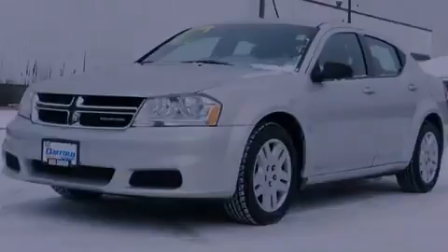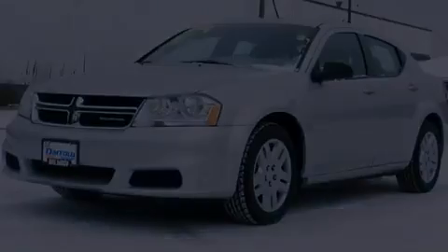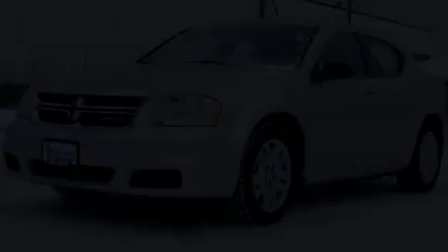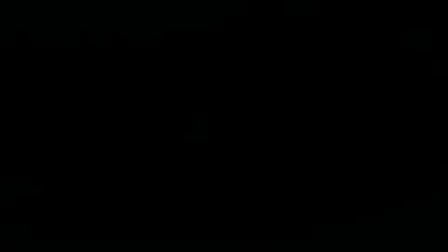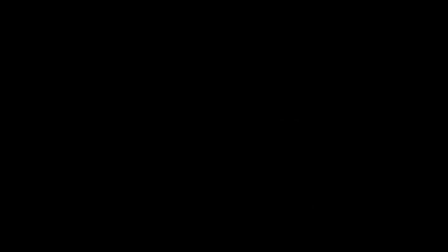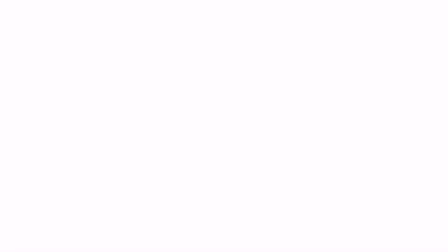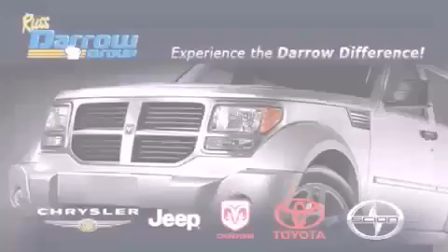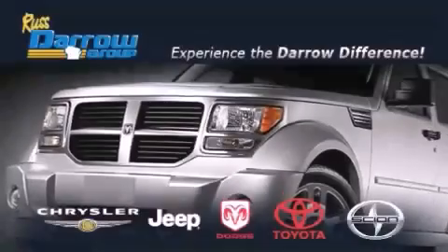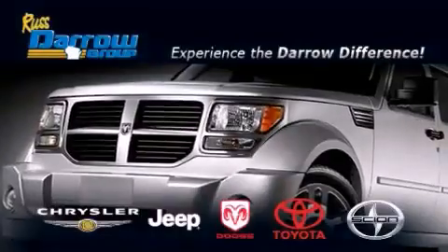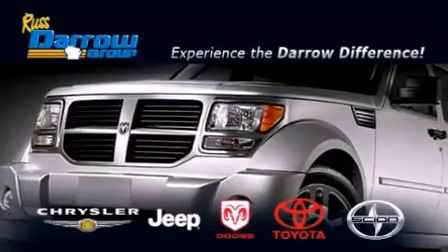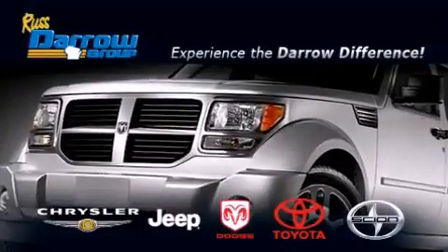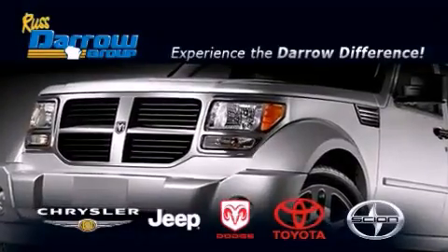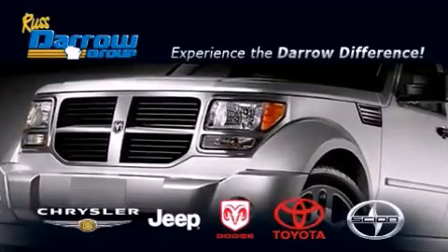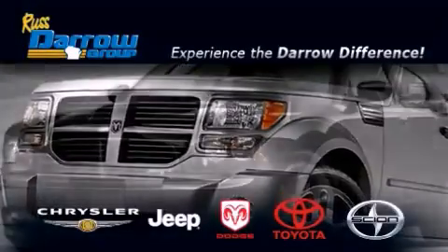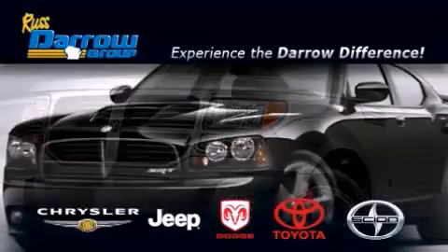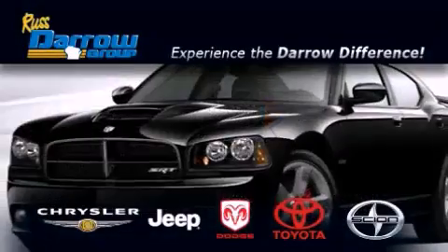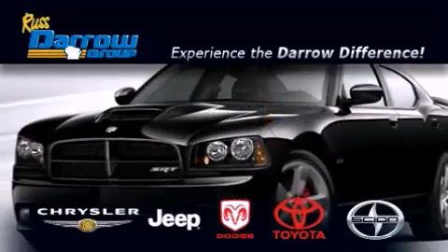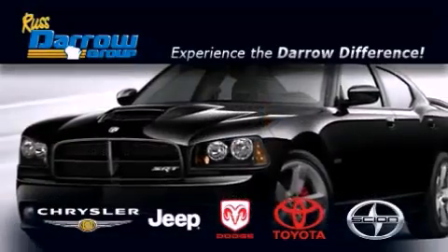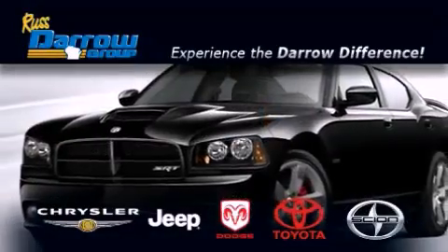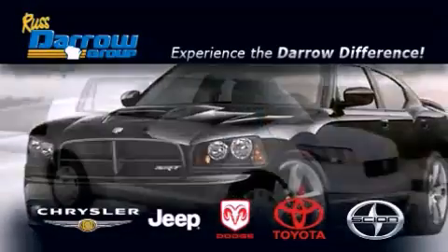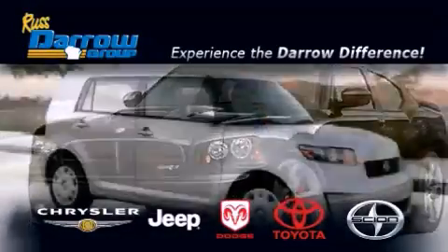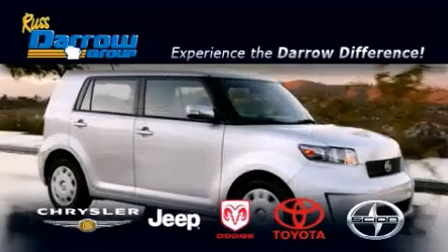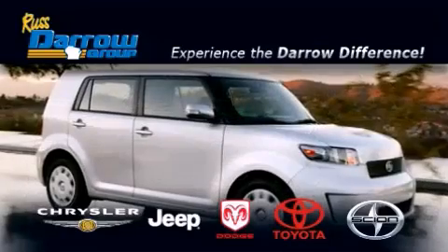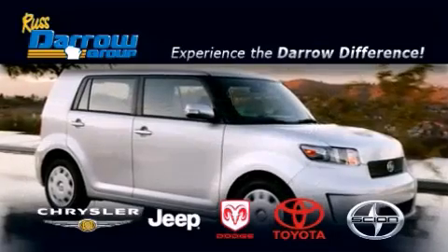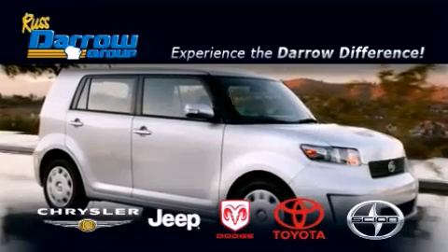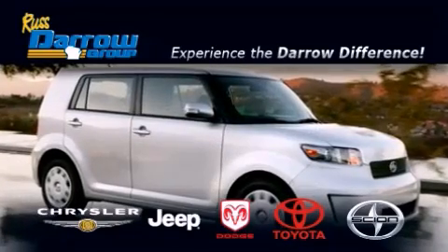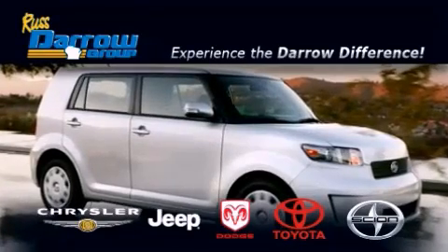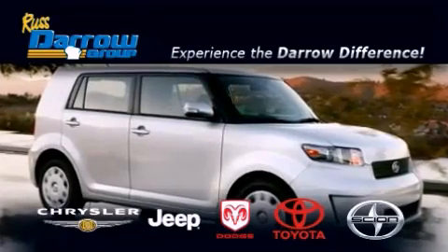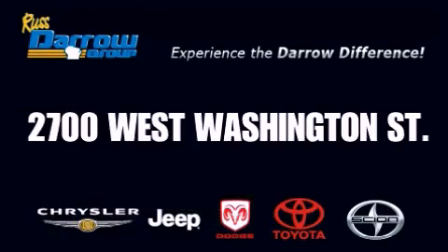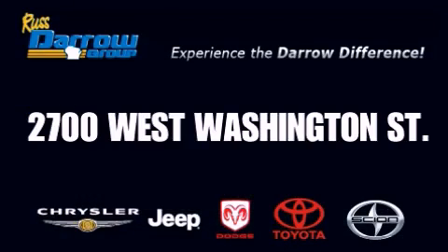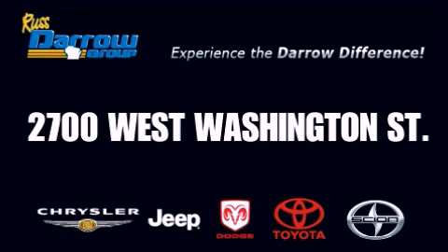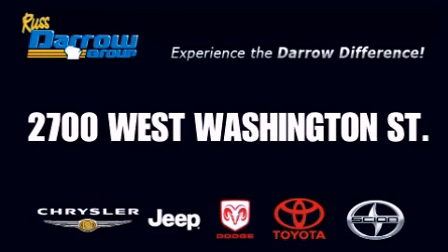Get the Darrow difference today, only at Russ Darrow Toyota Scion Chrysler Jeep Dodge West Bend. Russ Darrow.